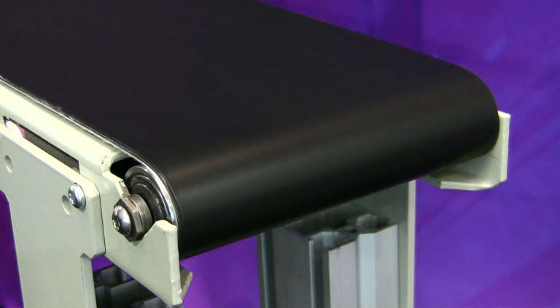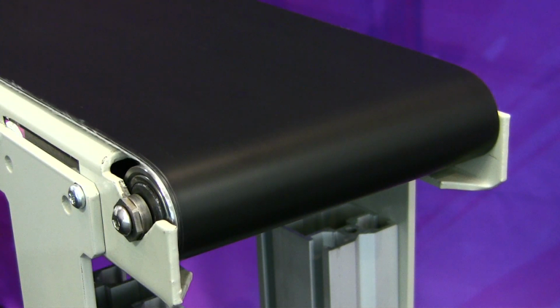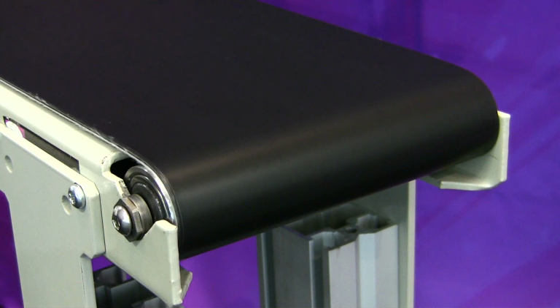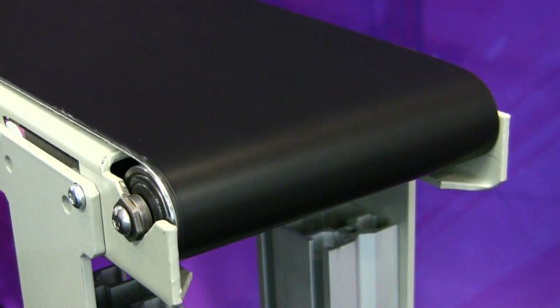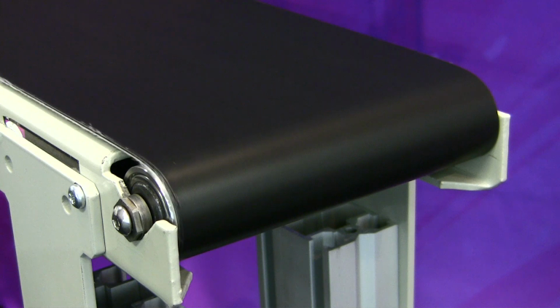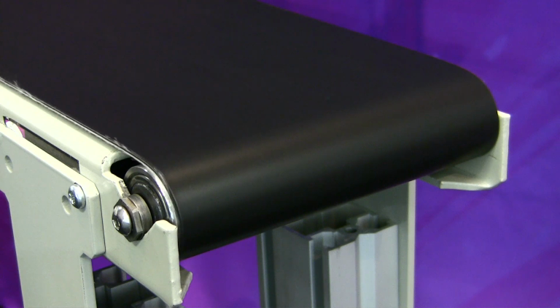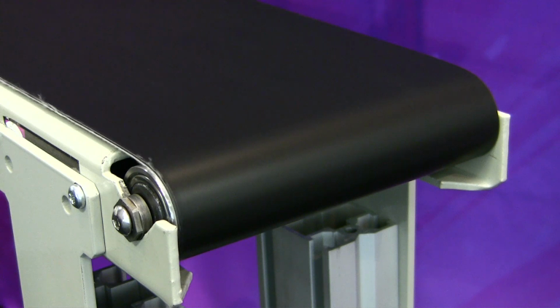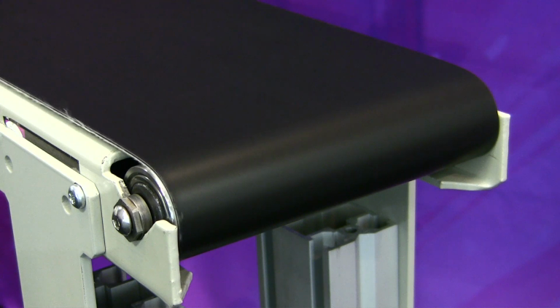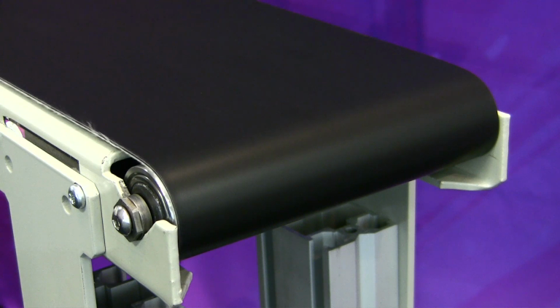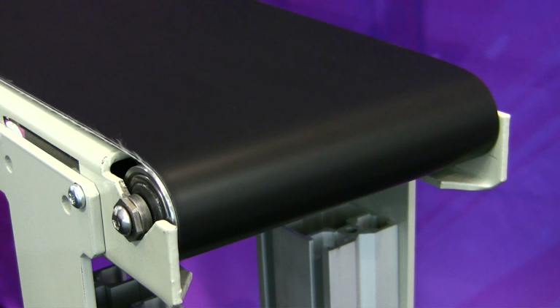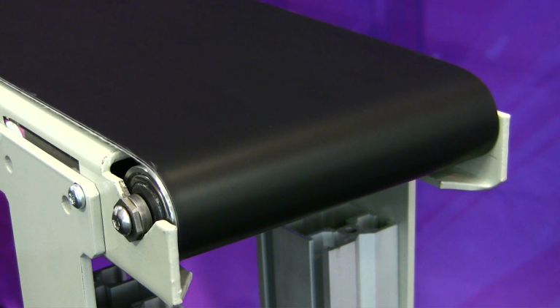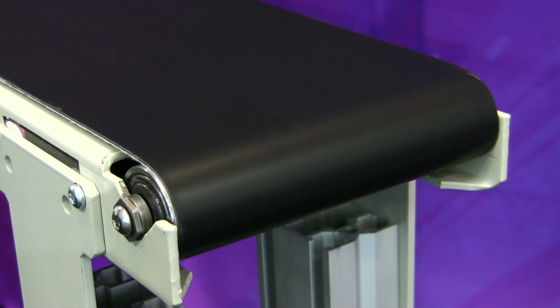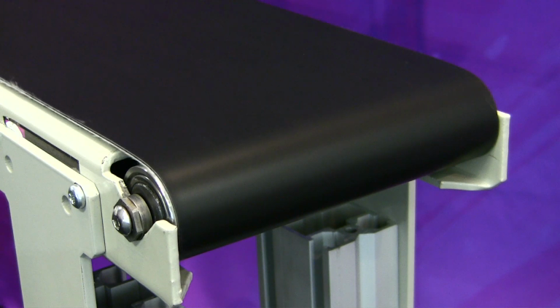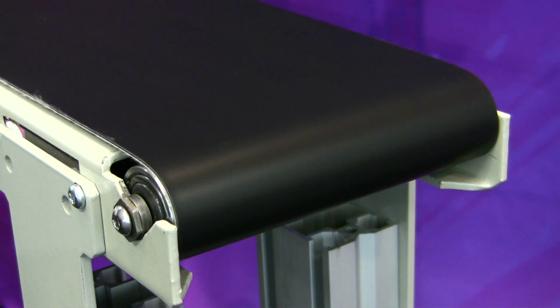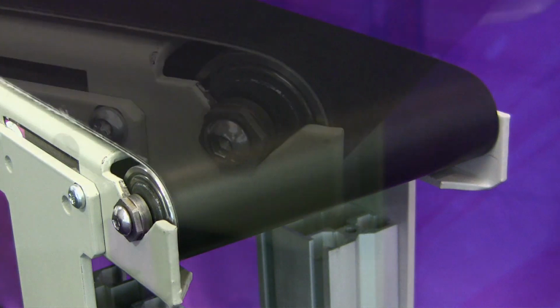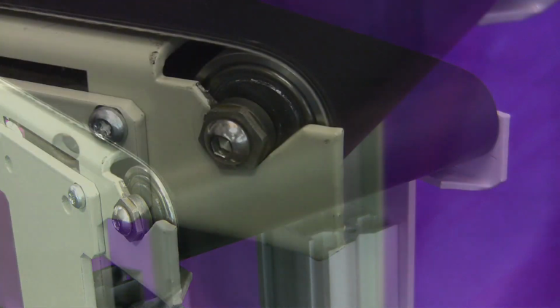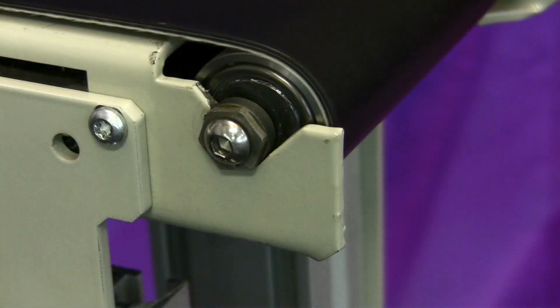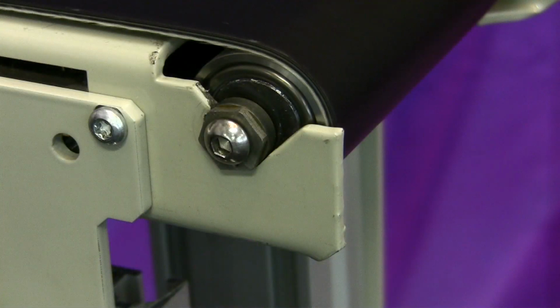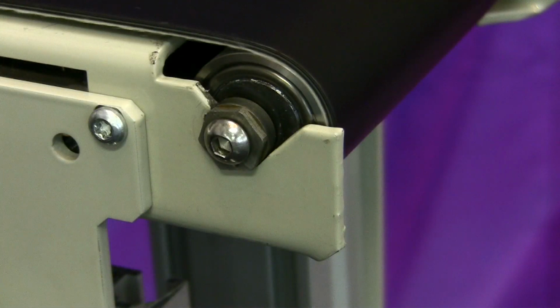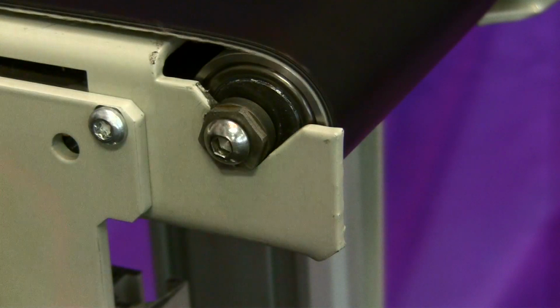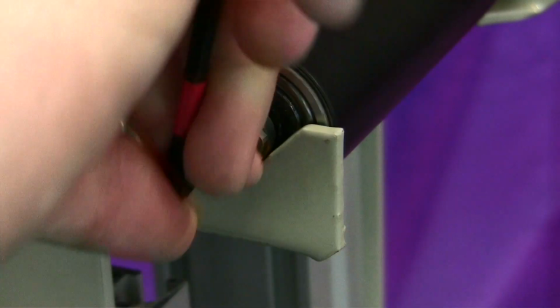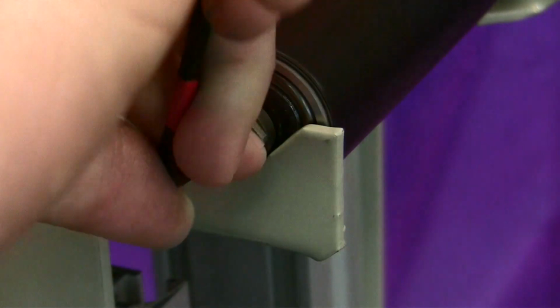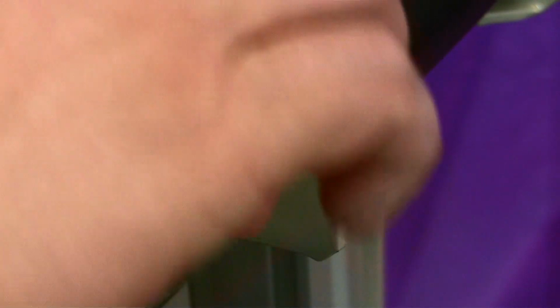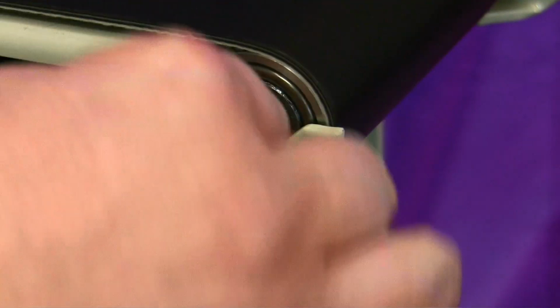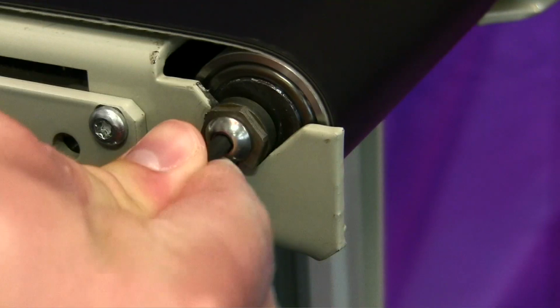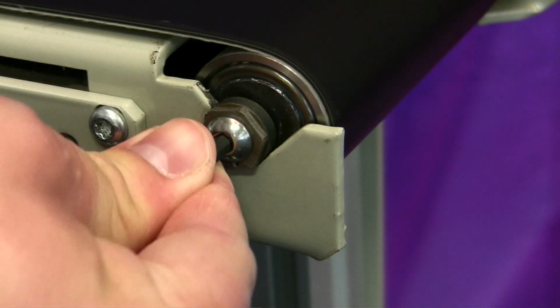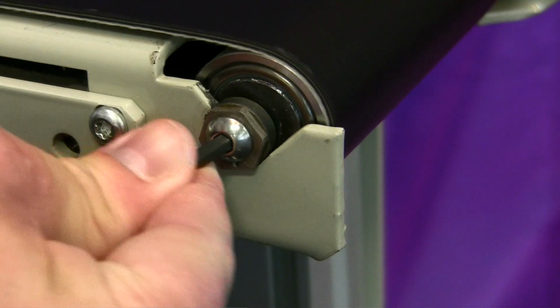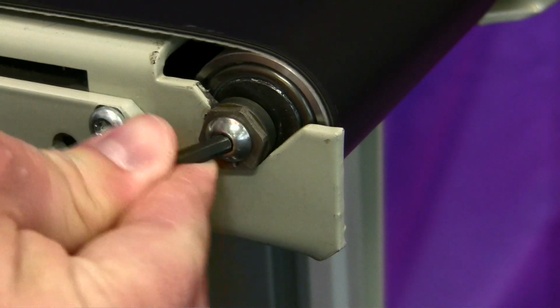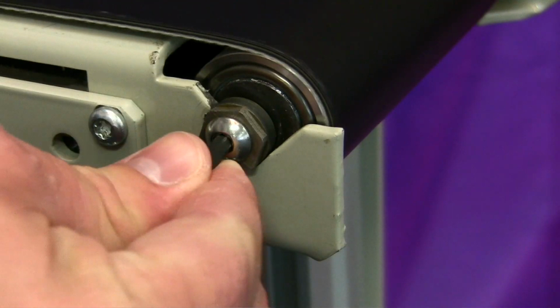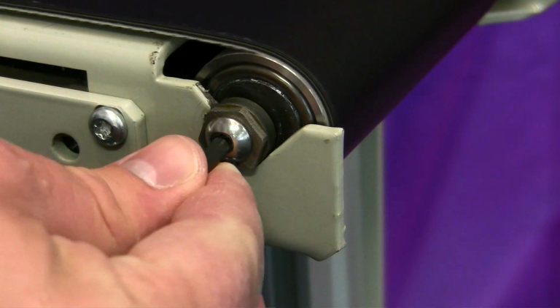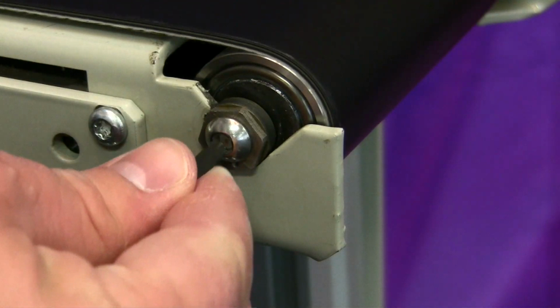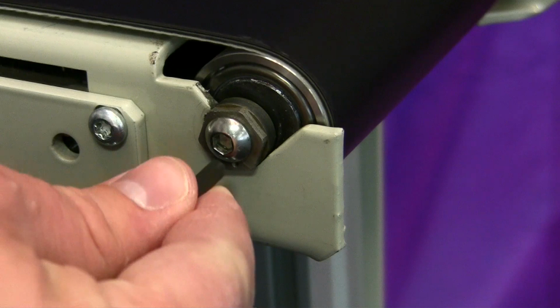When the belt can make a full revolution without touching either side of the conveyor, retighten the button head cap screw to lock in the setting.